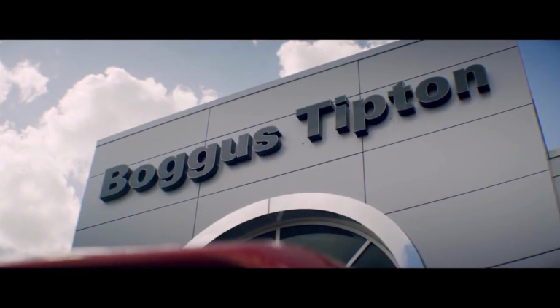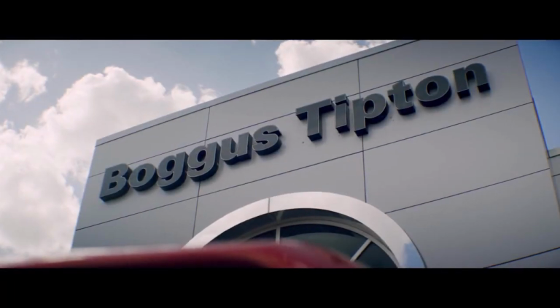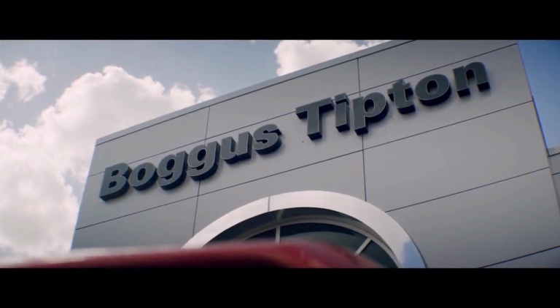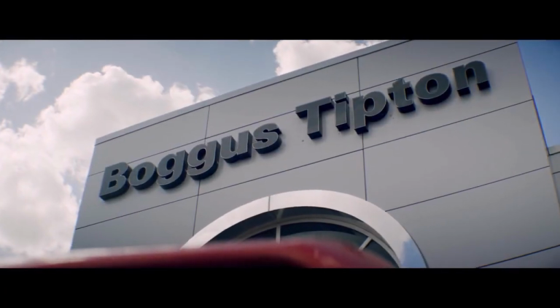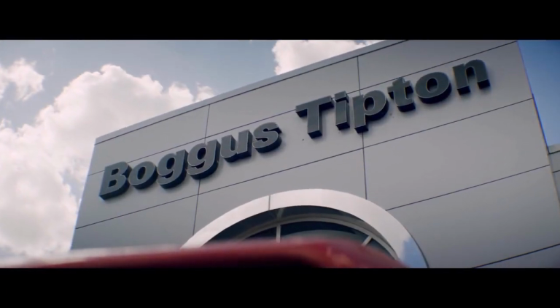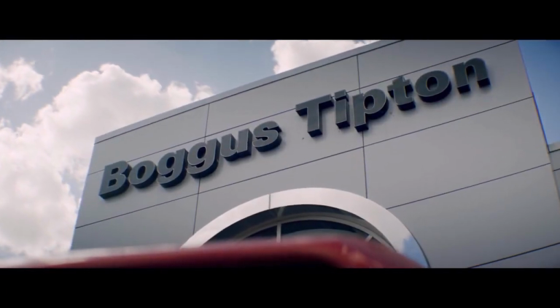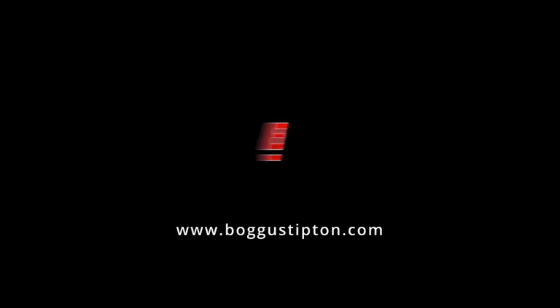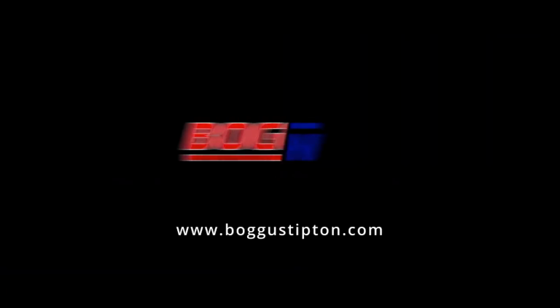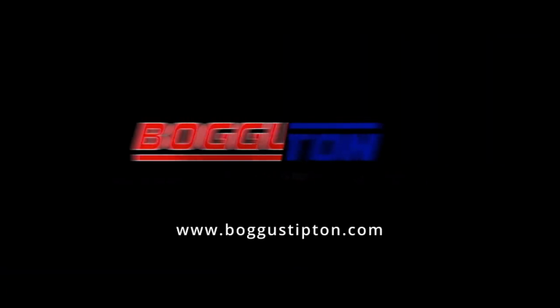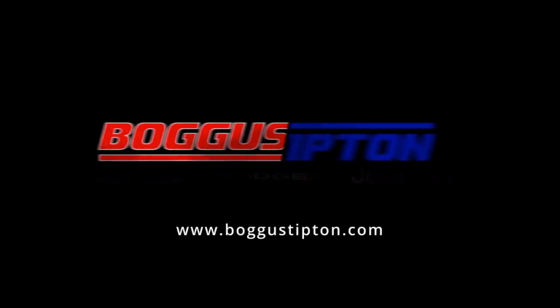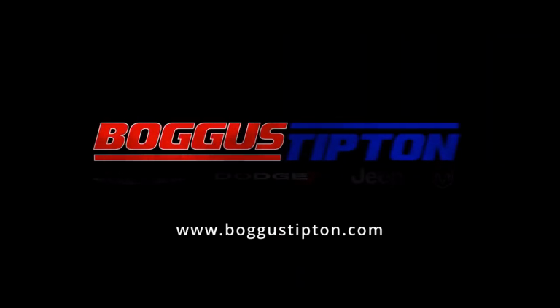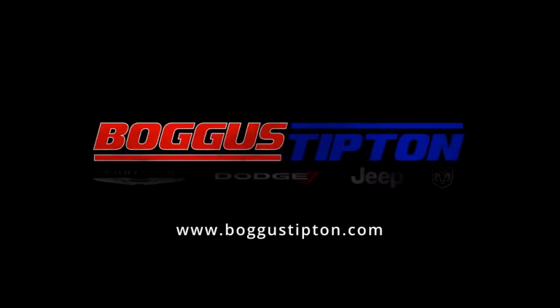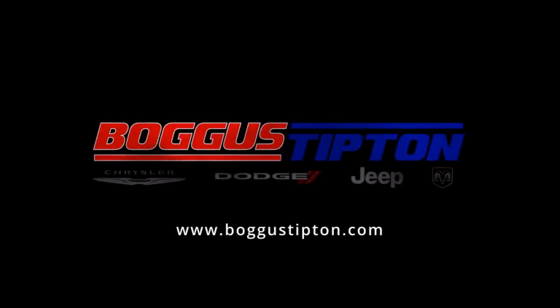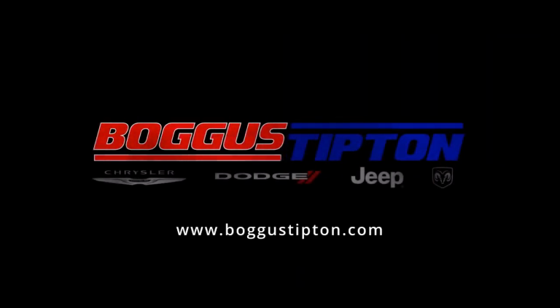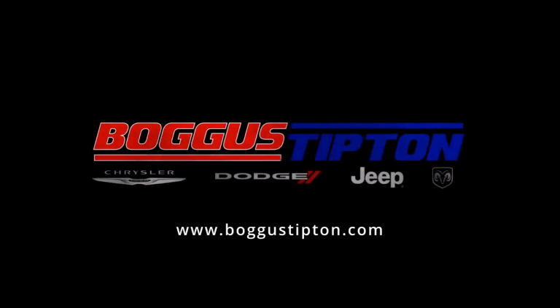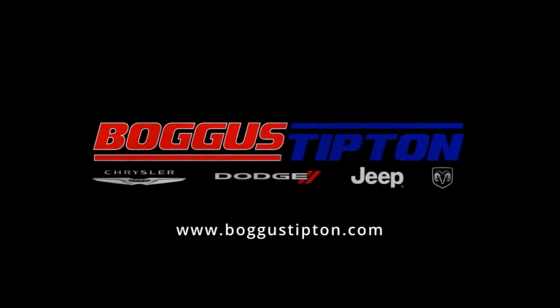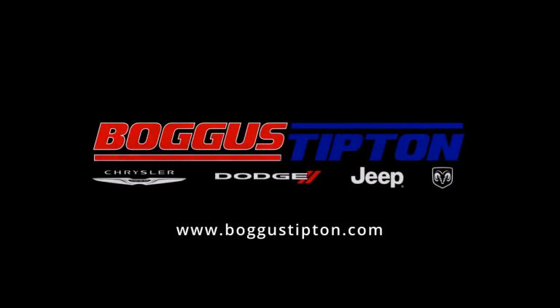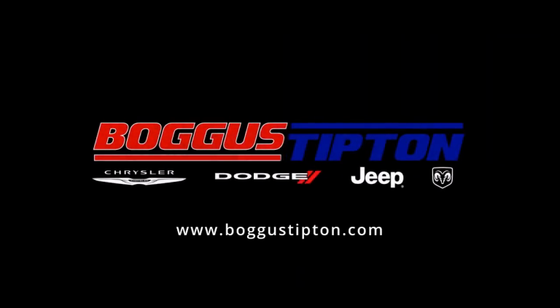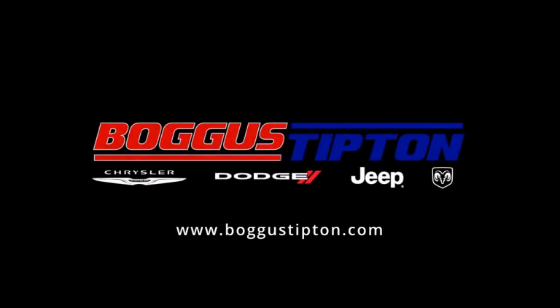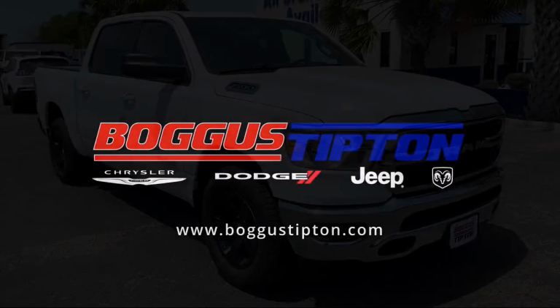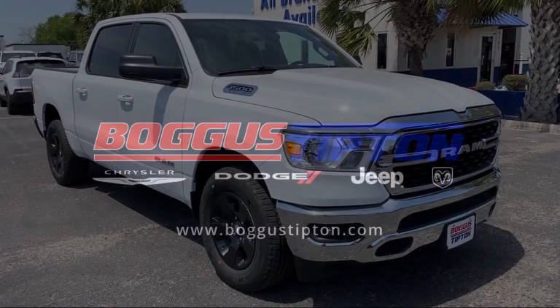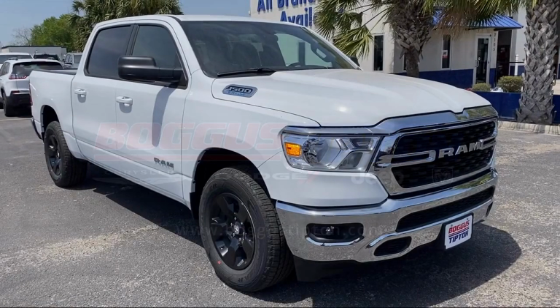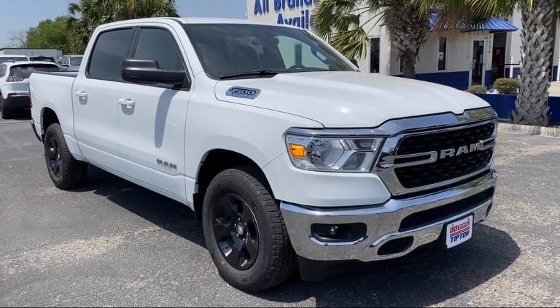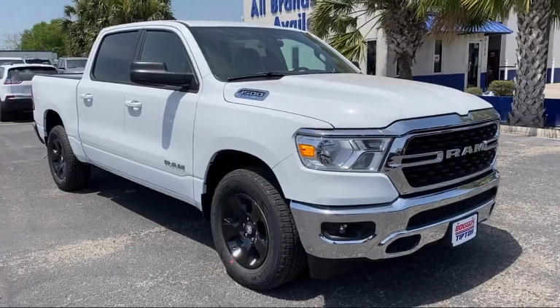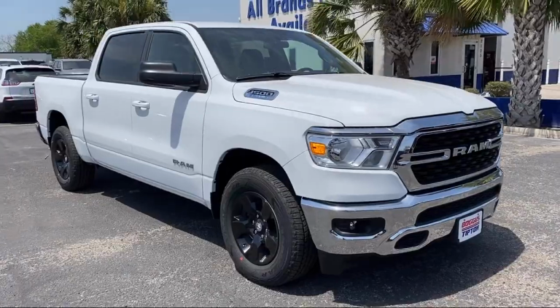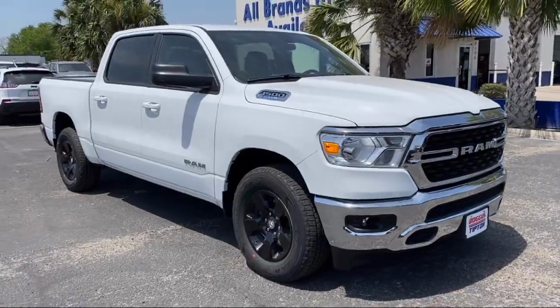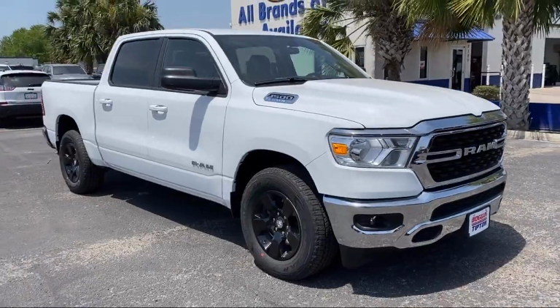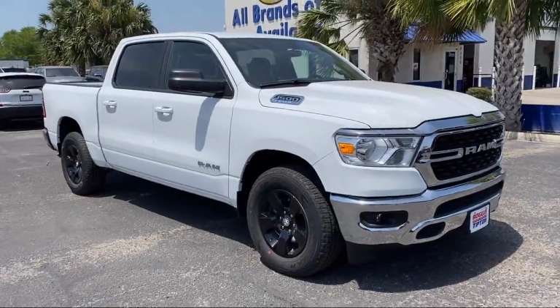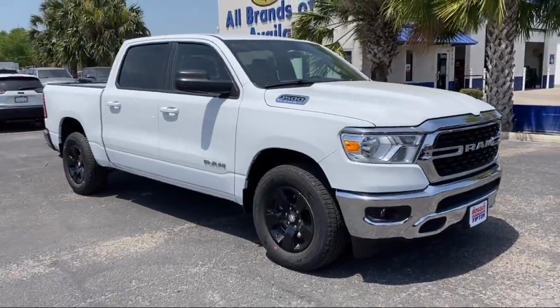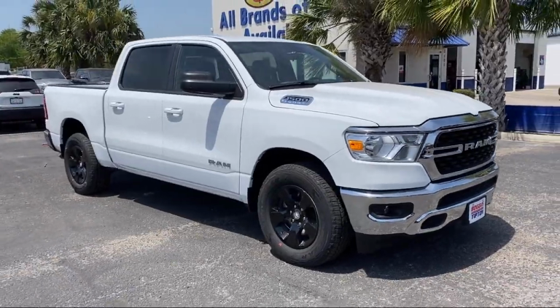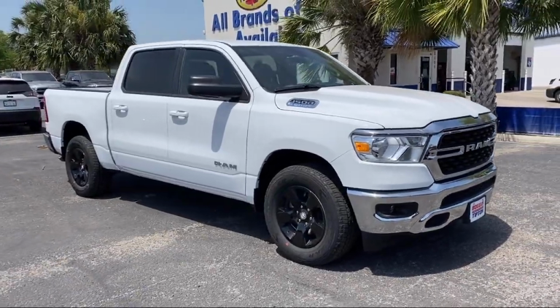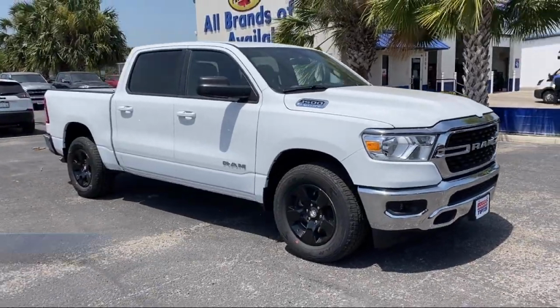Welcome to Bogus Tipton Chrysler Dodge. Here's a look at another one of our great vehicles from our inventory.